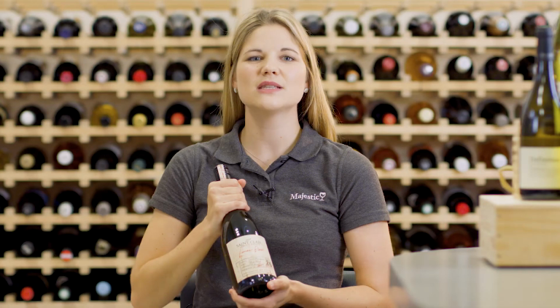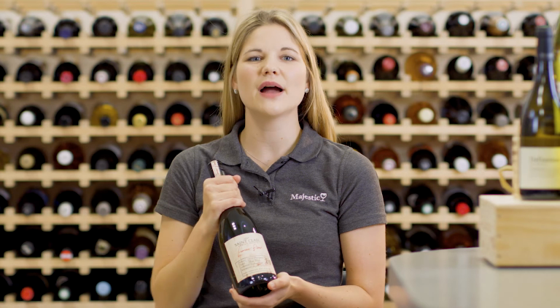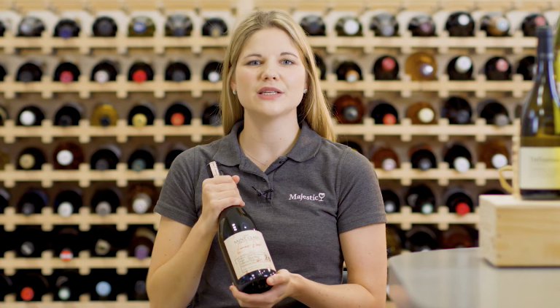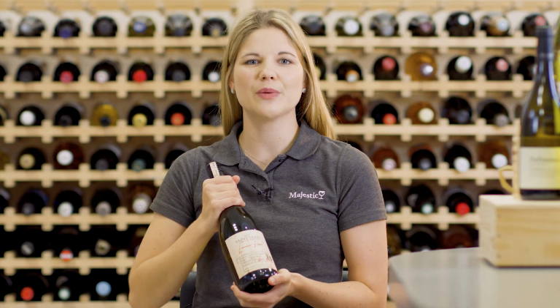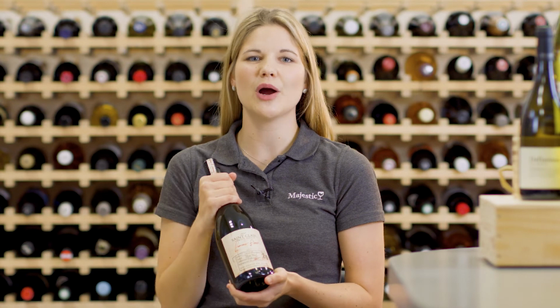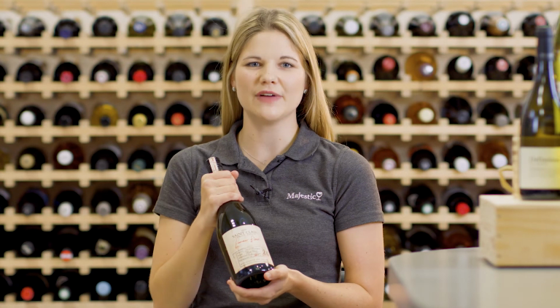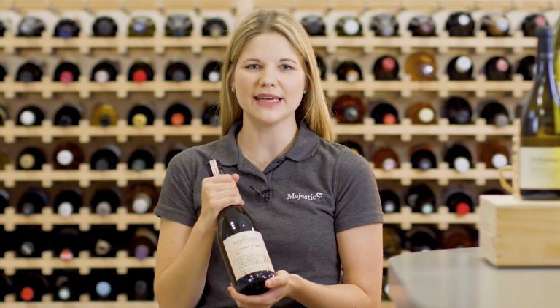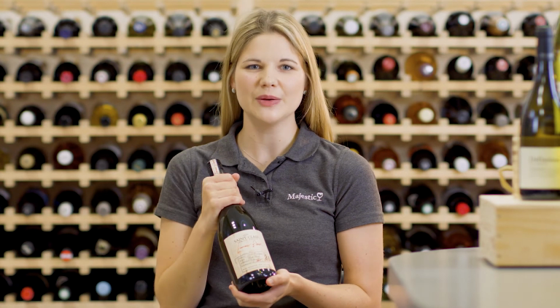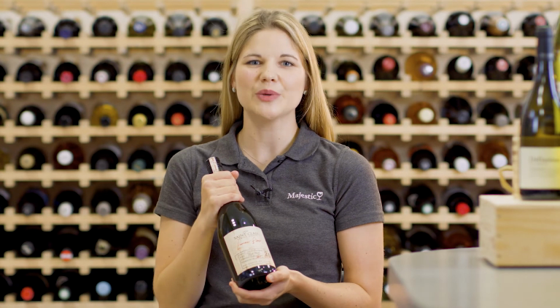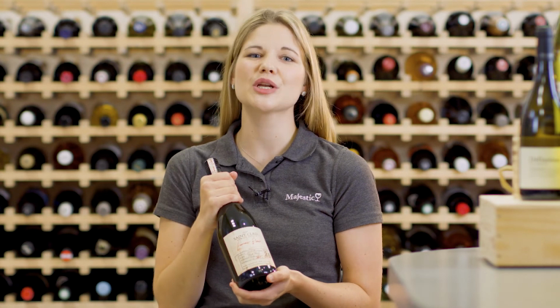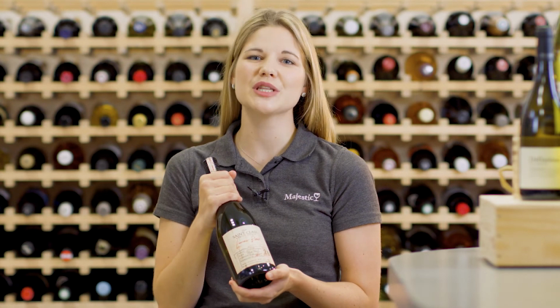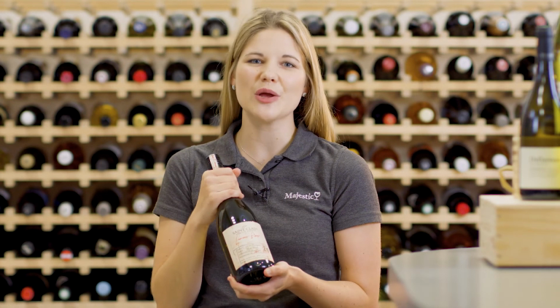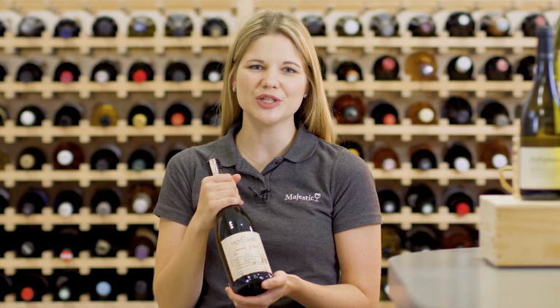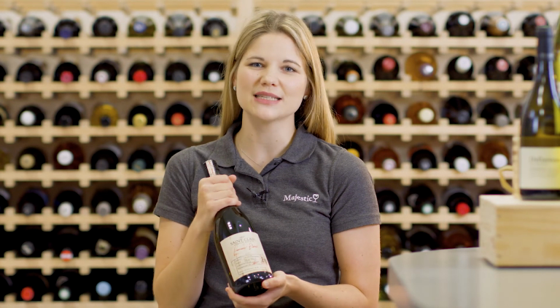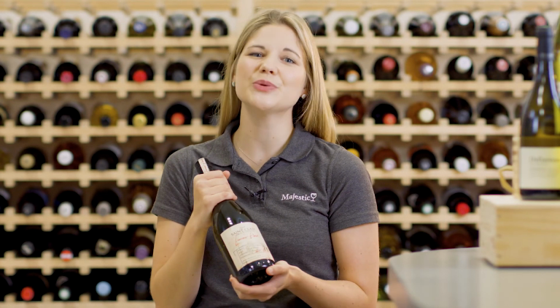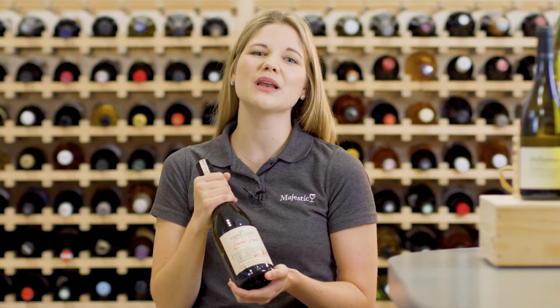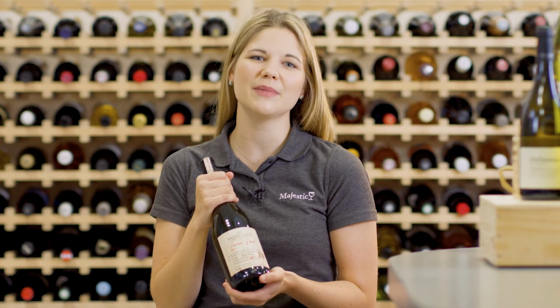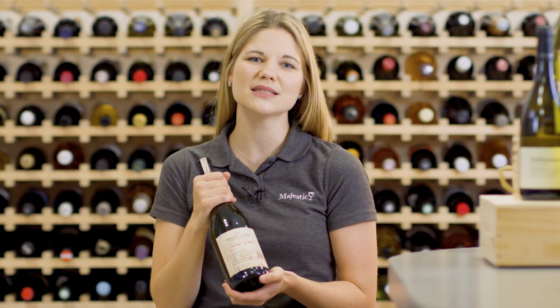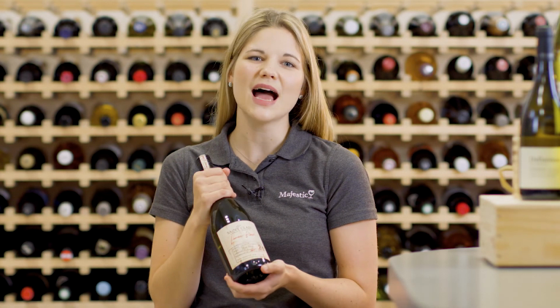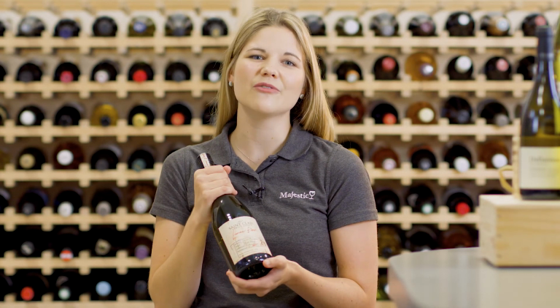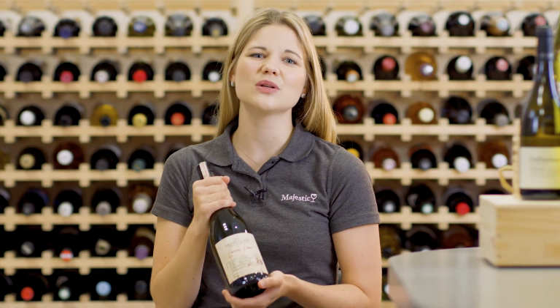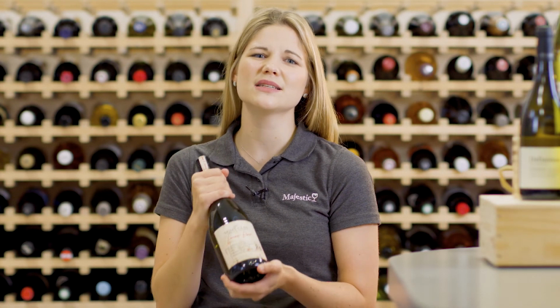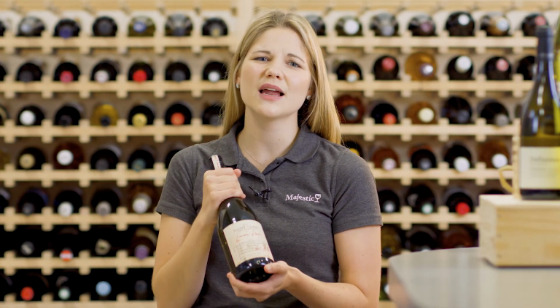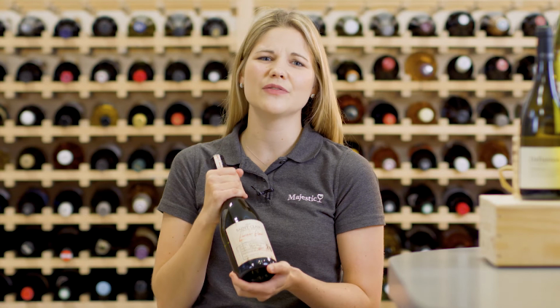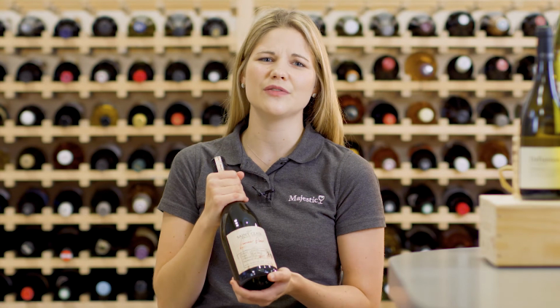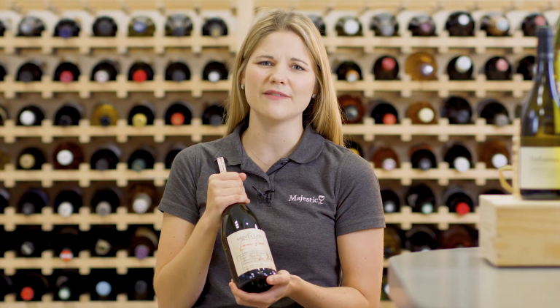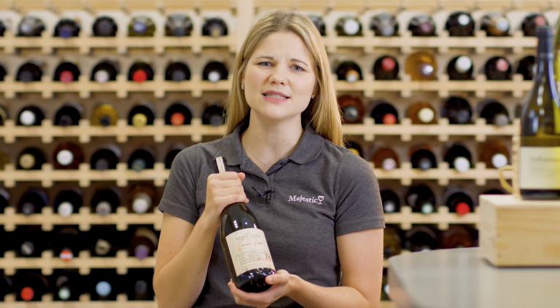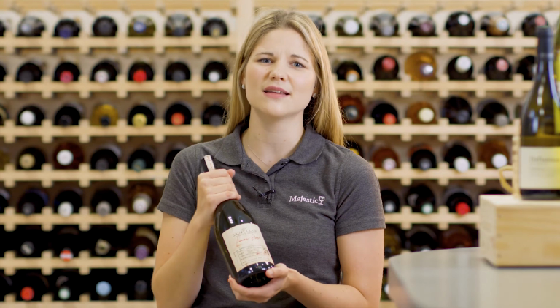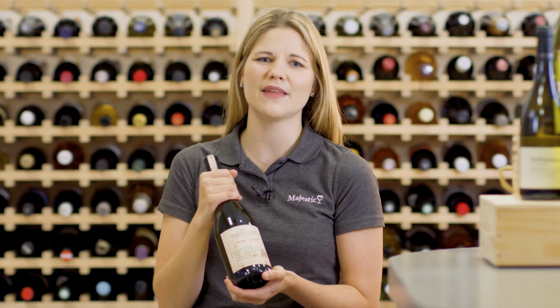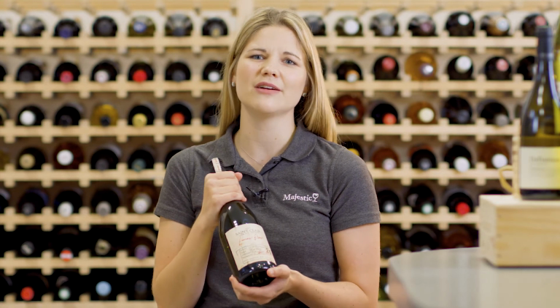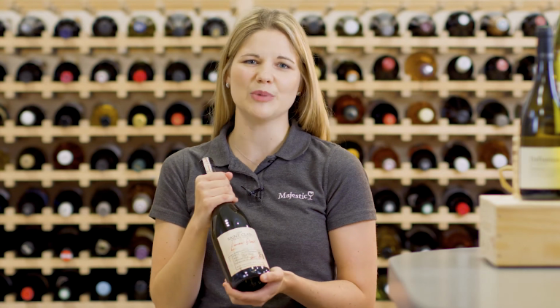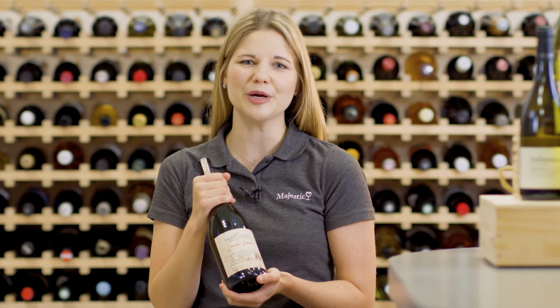This wine is from Loiru Valley which is close to the ocean, has a cool climate and results in slightly fuller flavors than other areas in Marlborough.